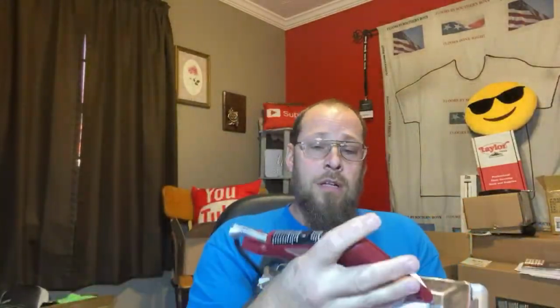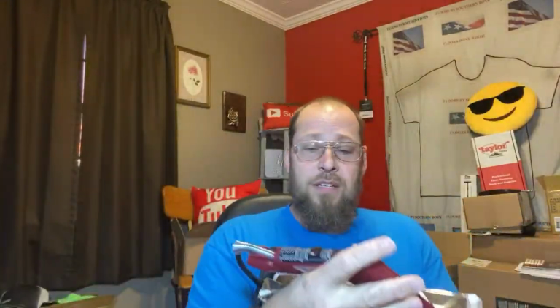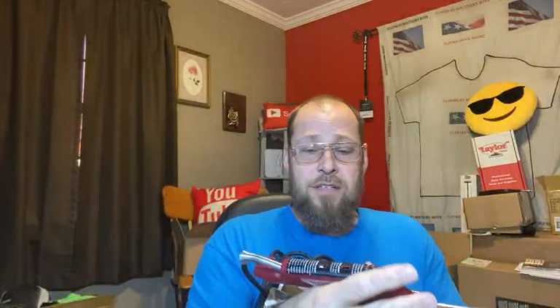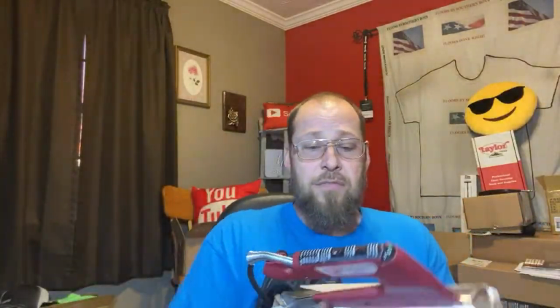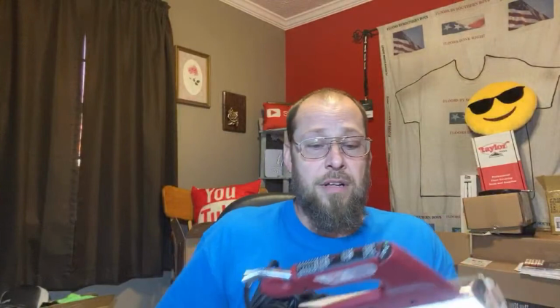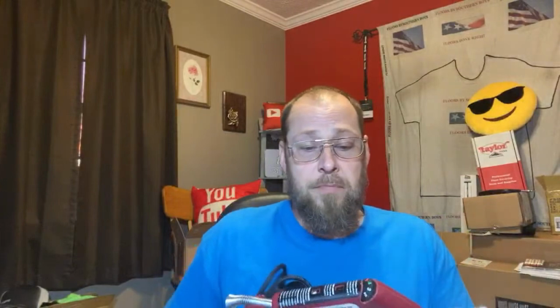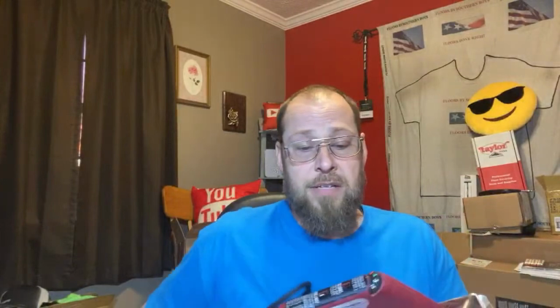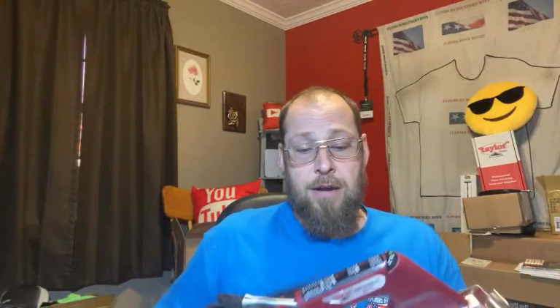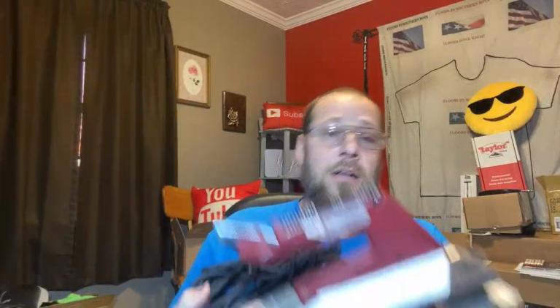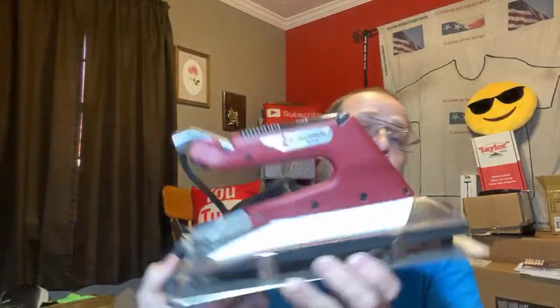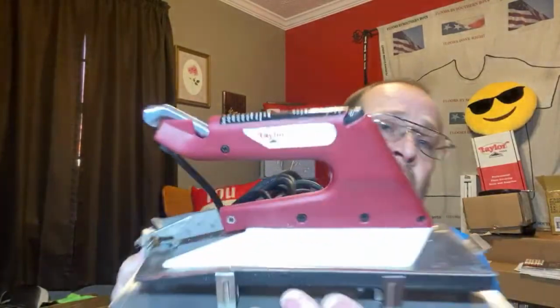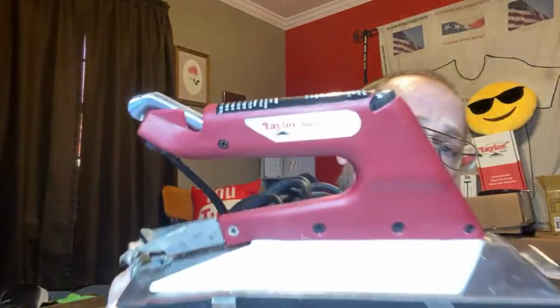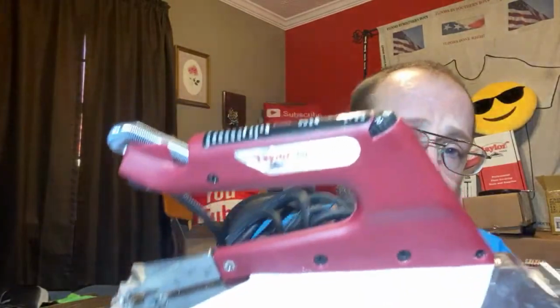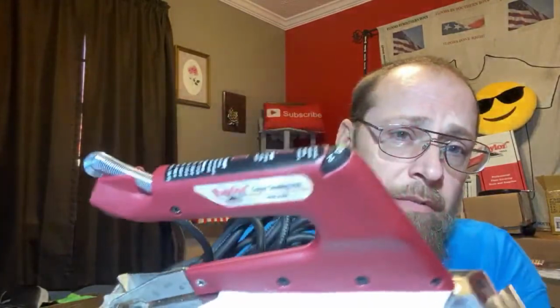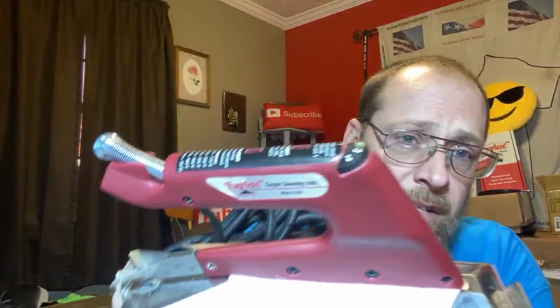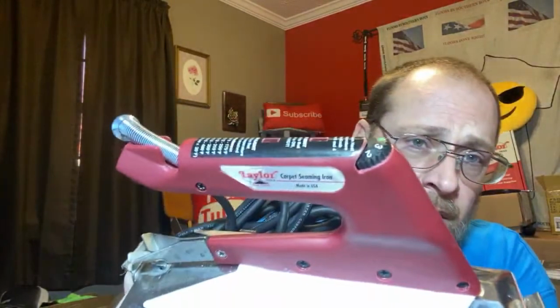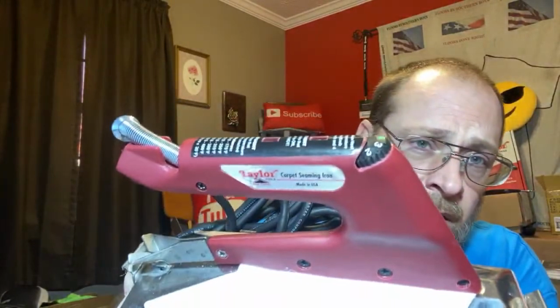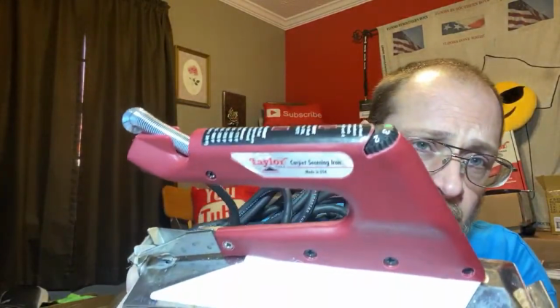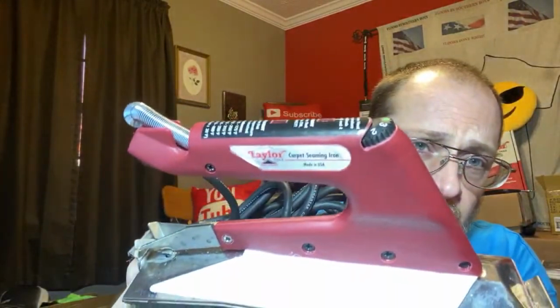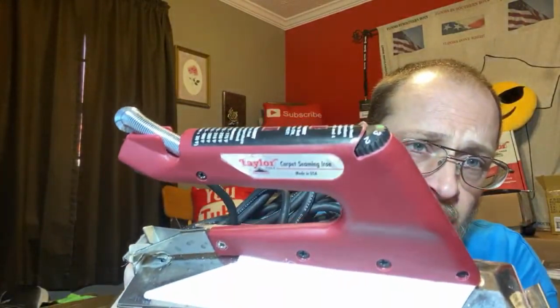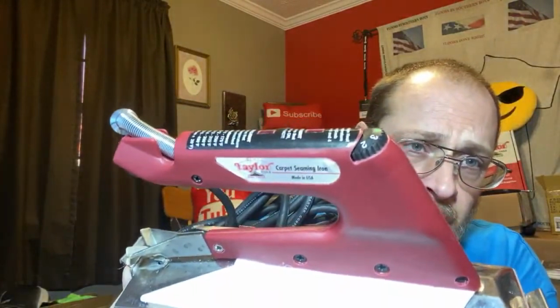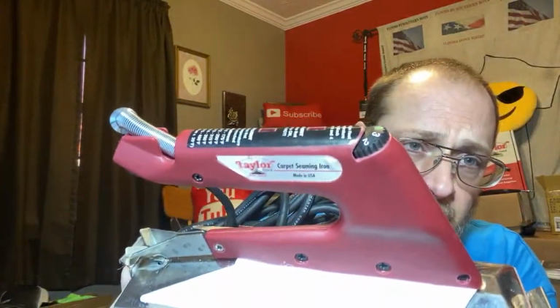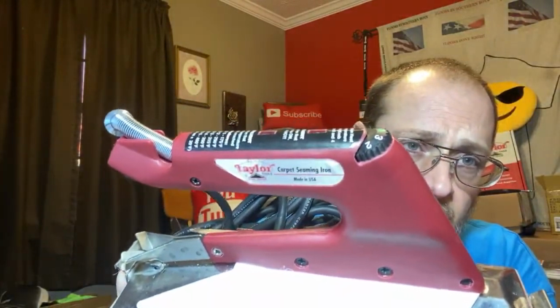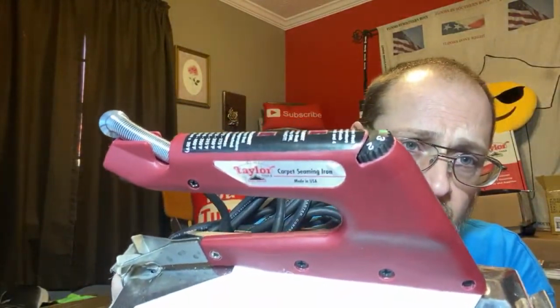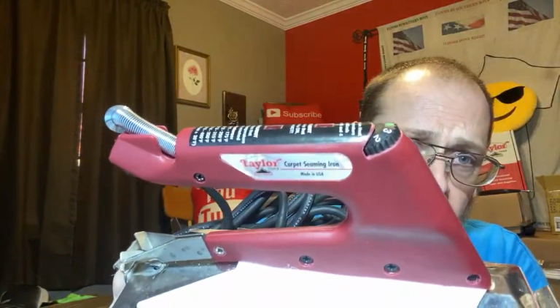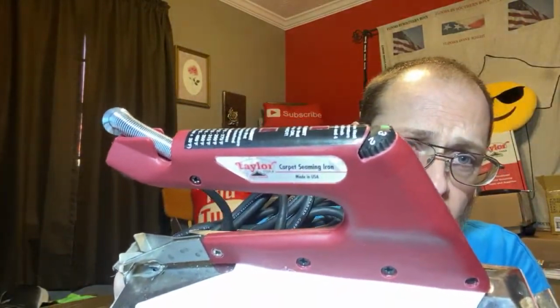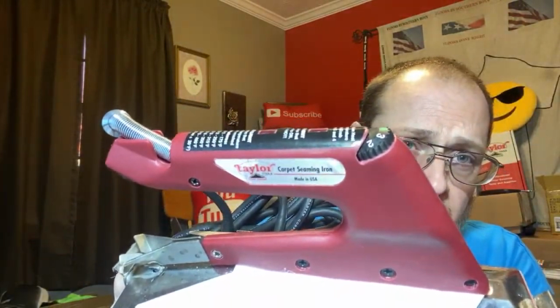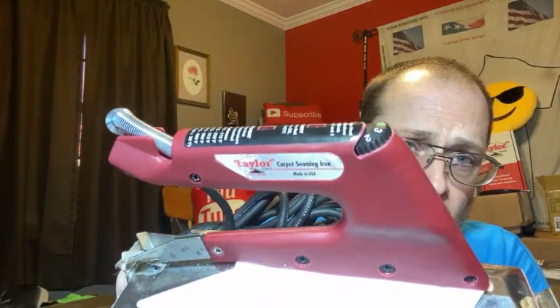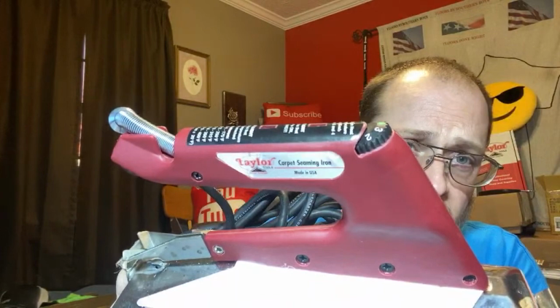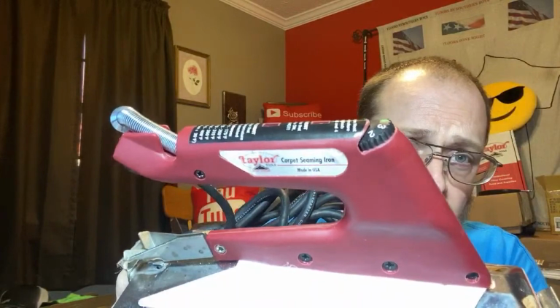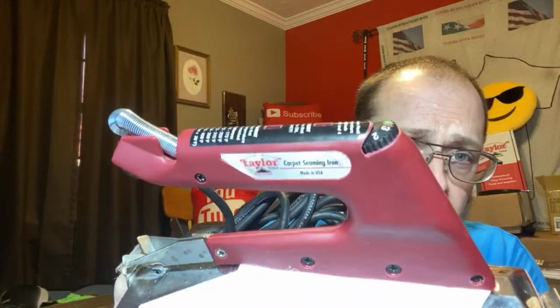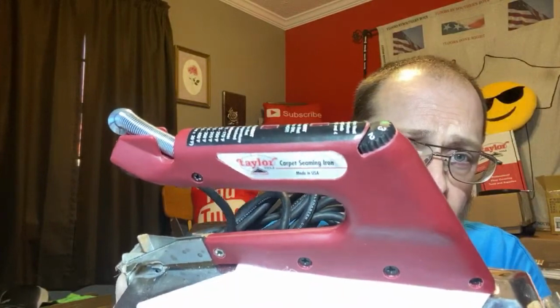This iron right here is absolutely awesome. This is definitely the best iron — the best iron I've ever come in contact with, ever.